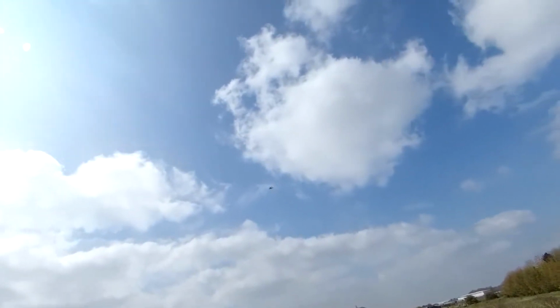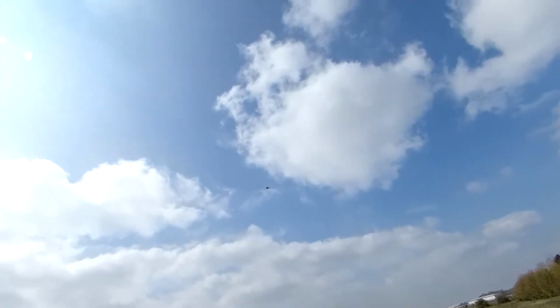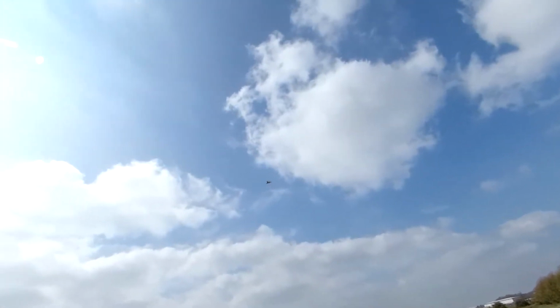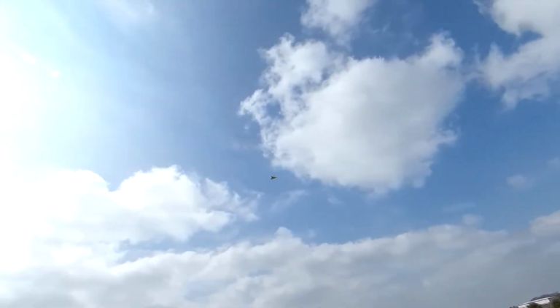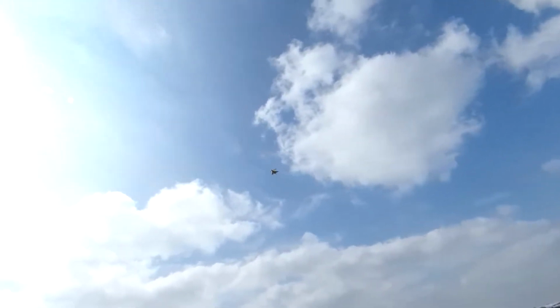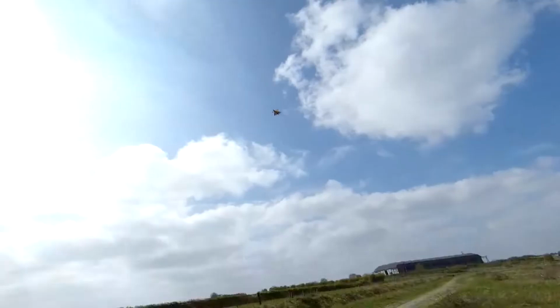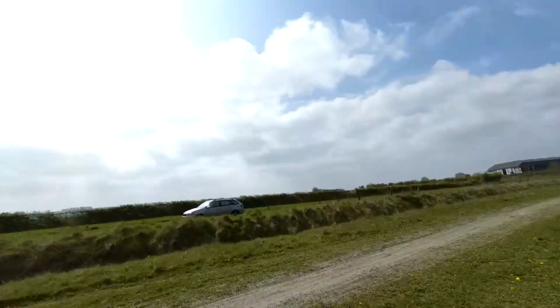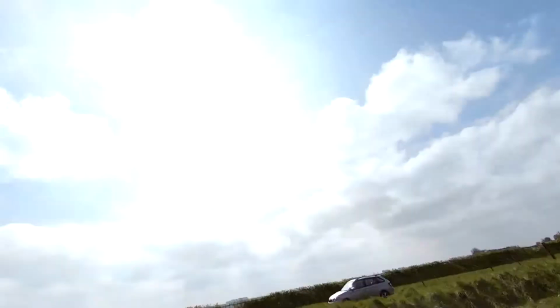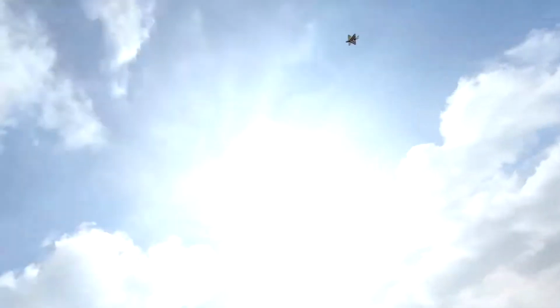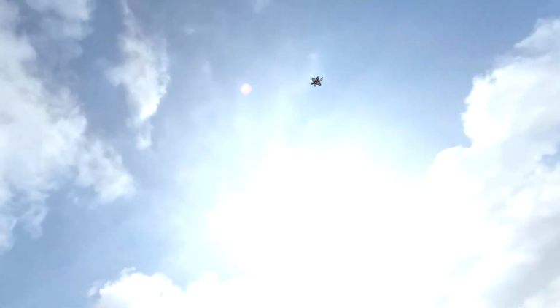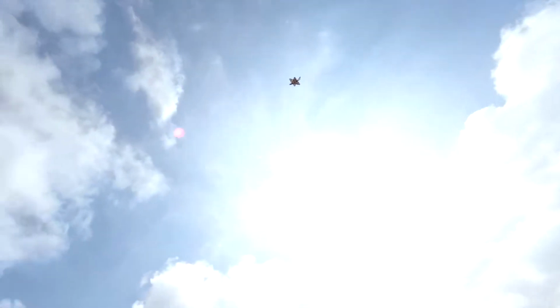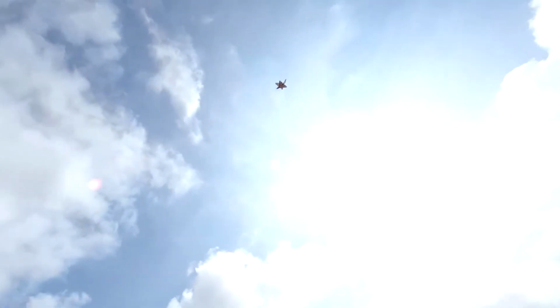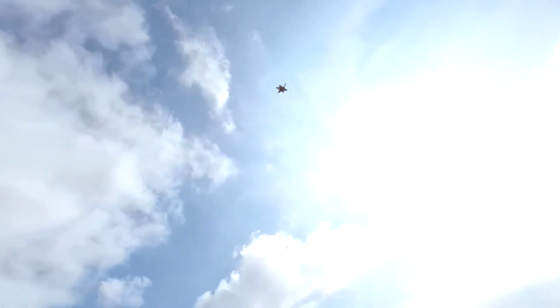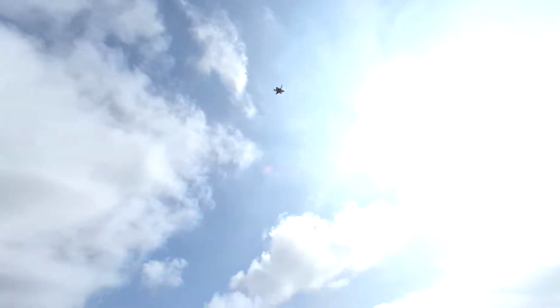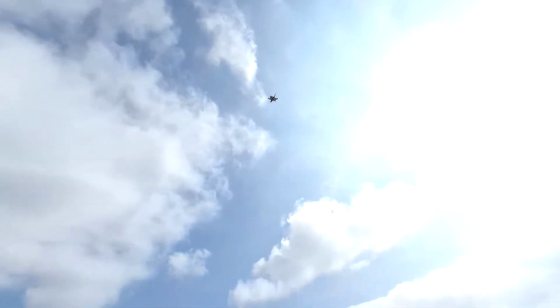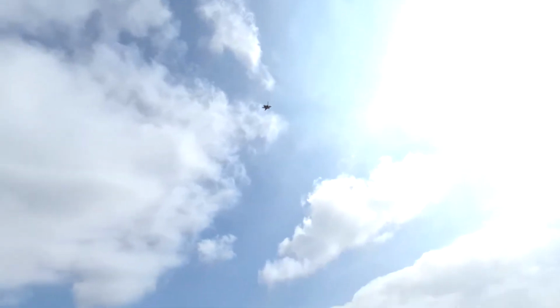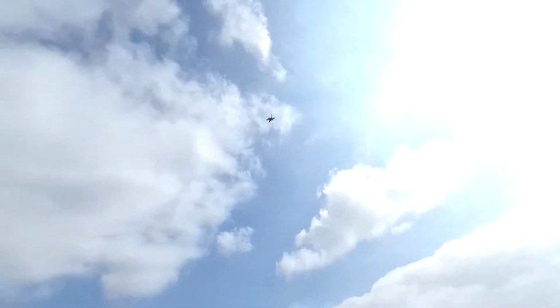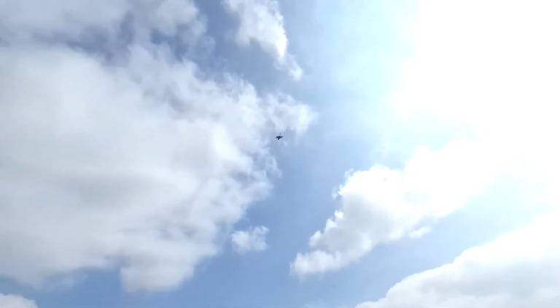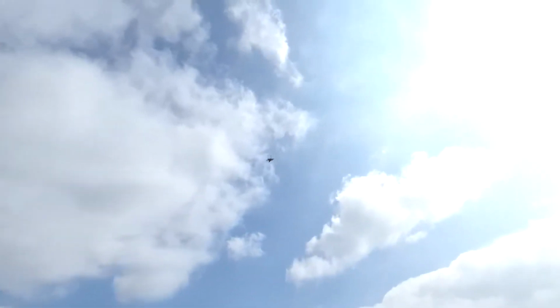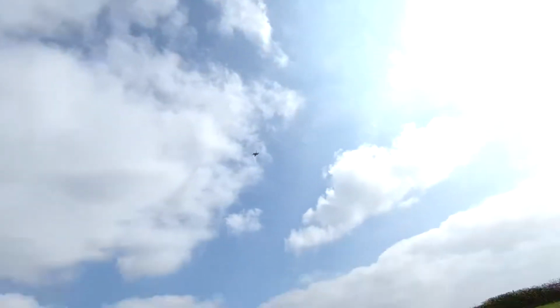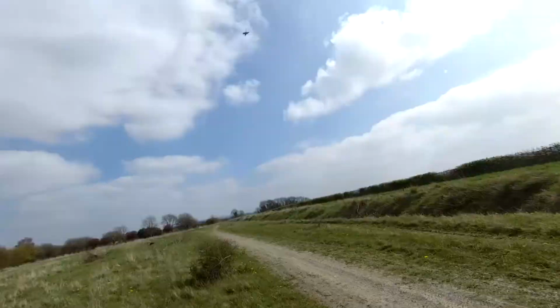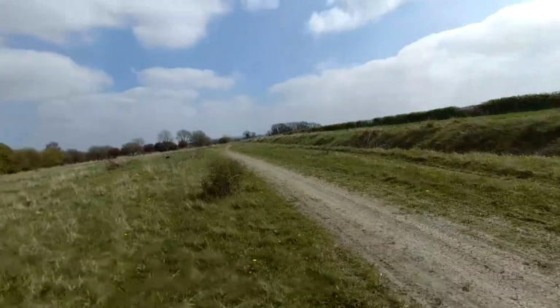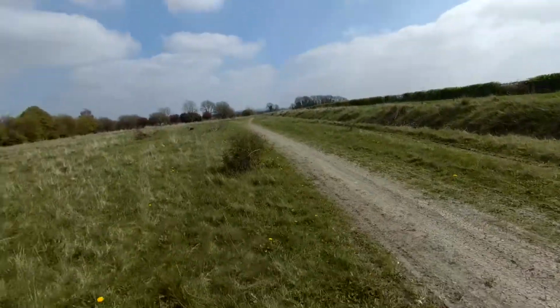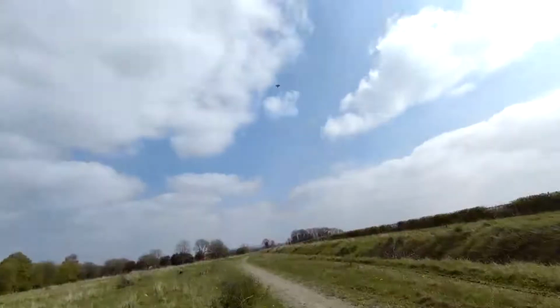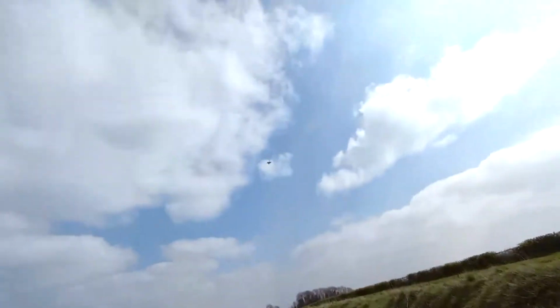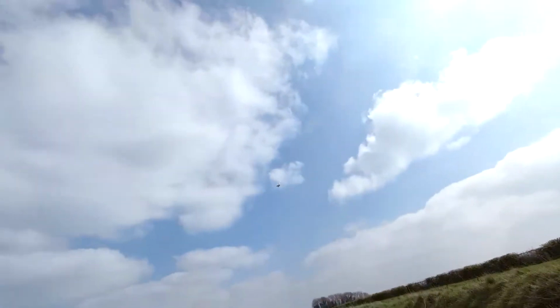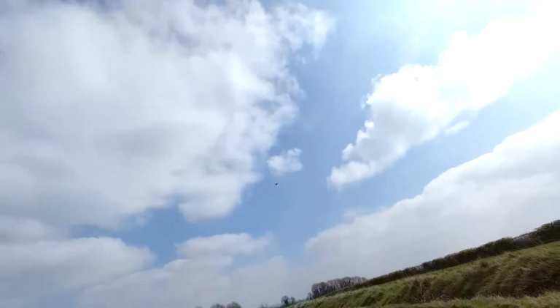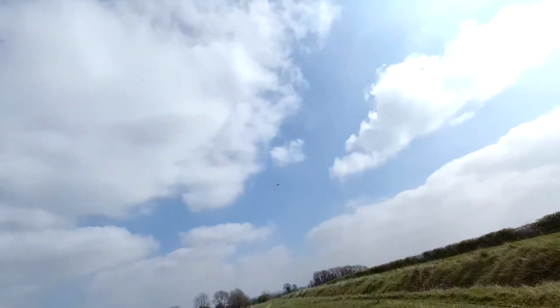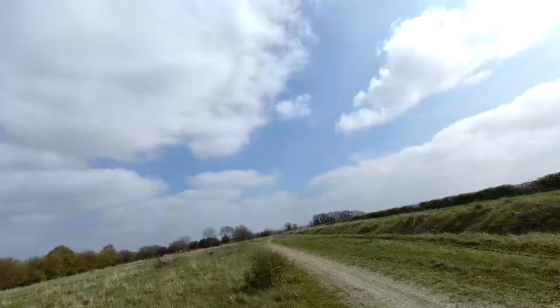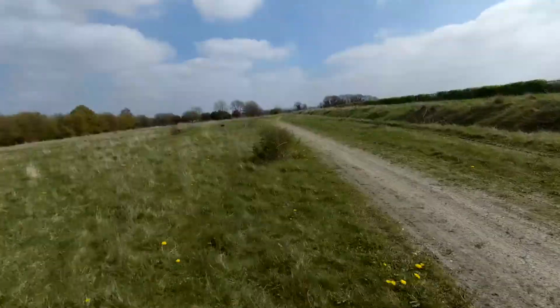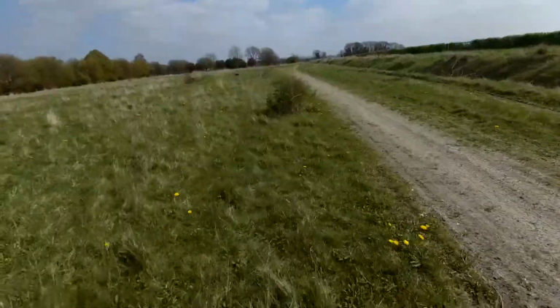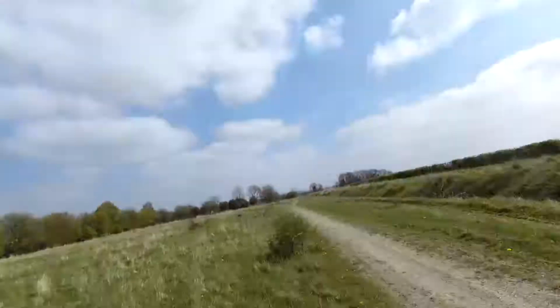Pretty much straight on there — out, in that bush.